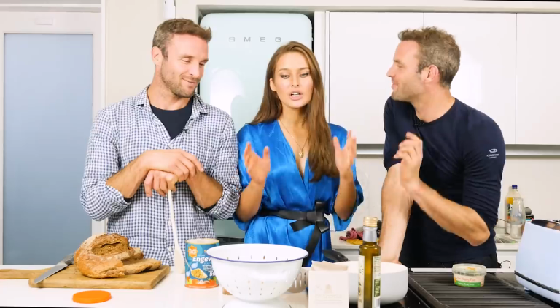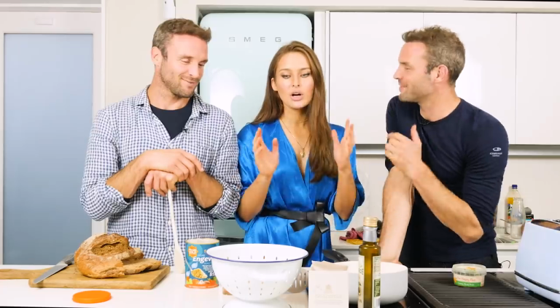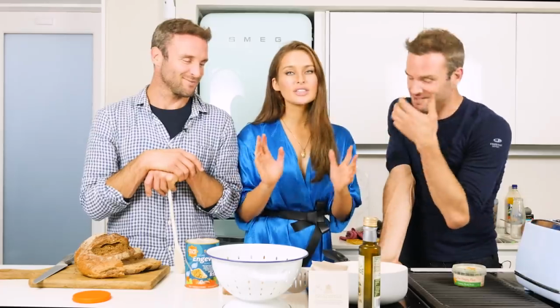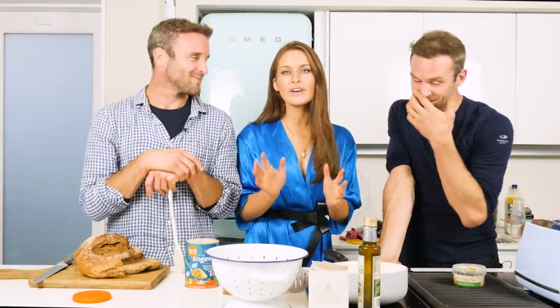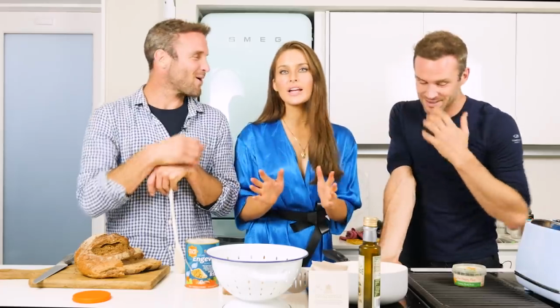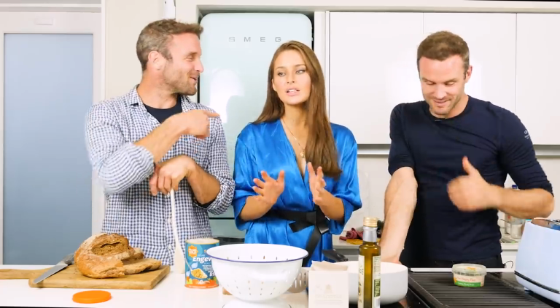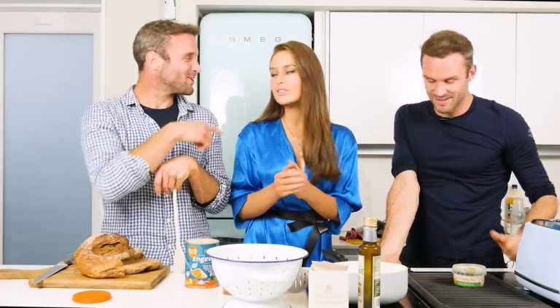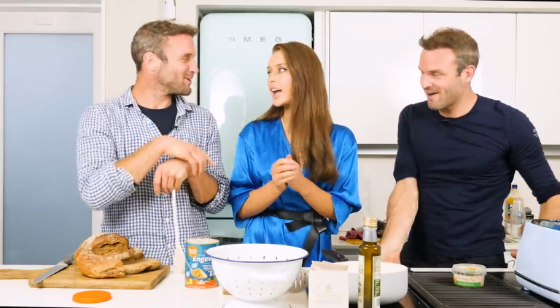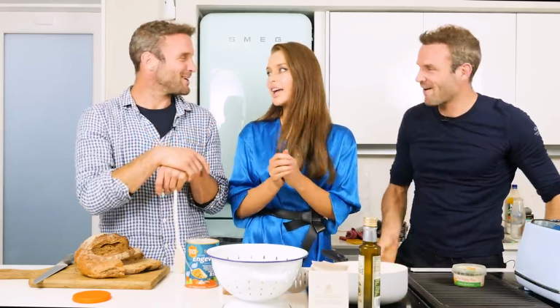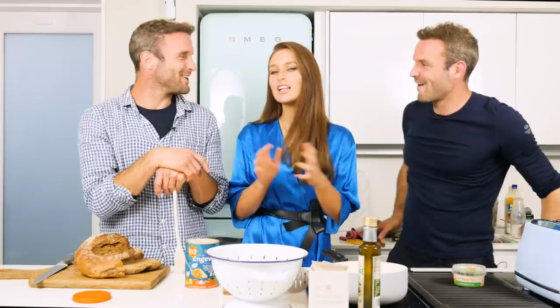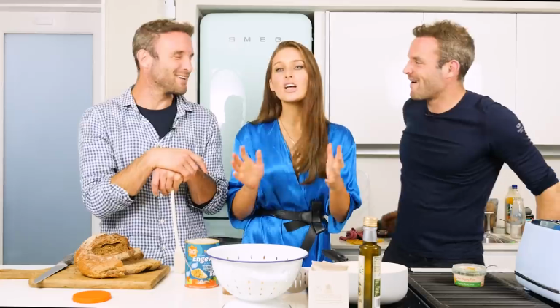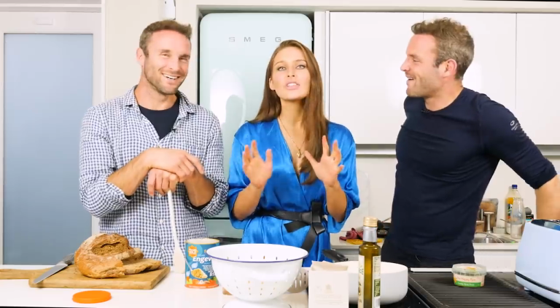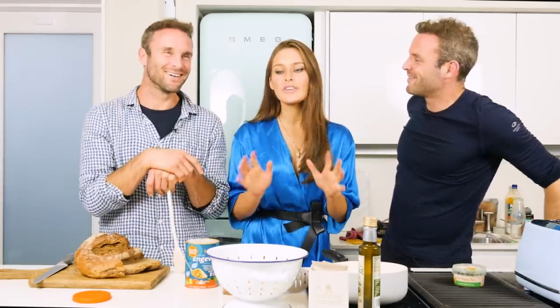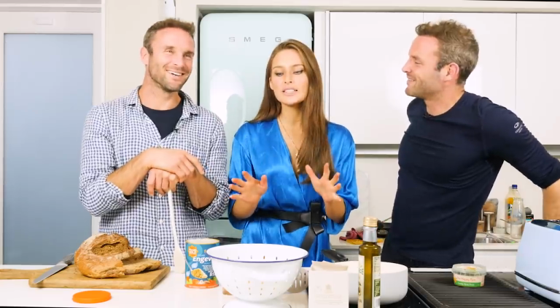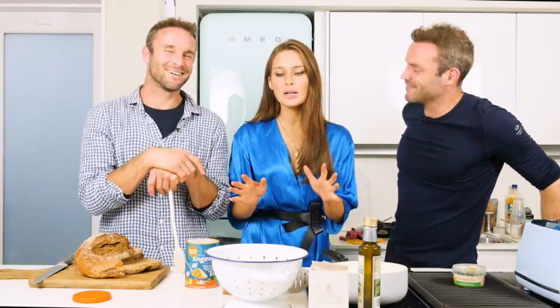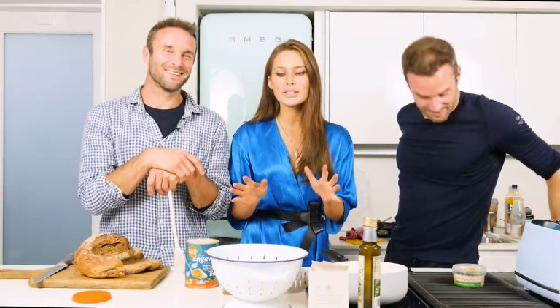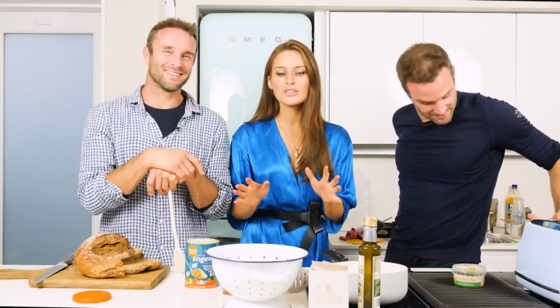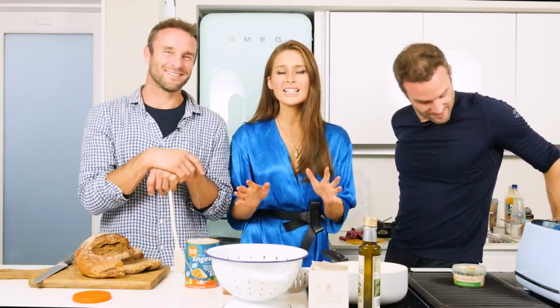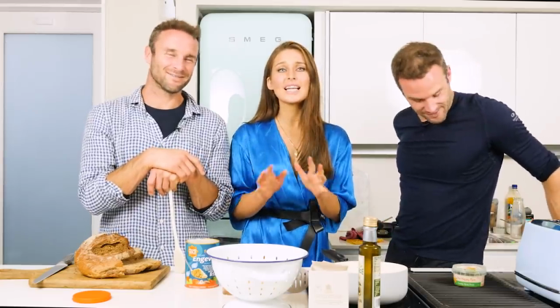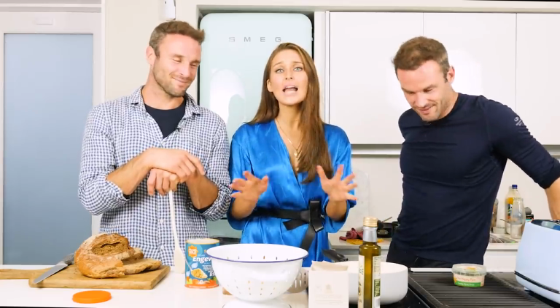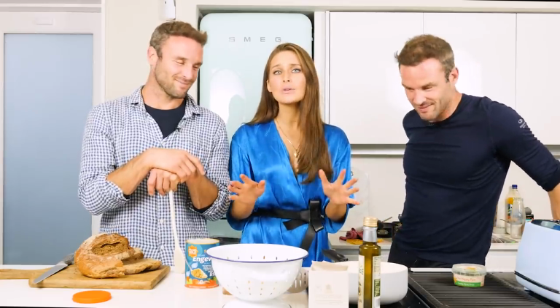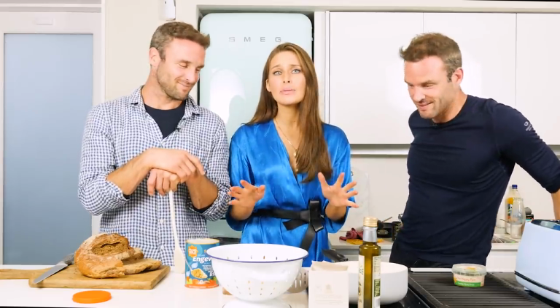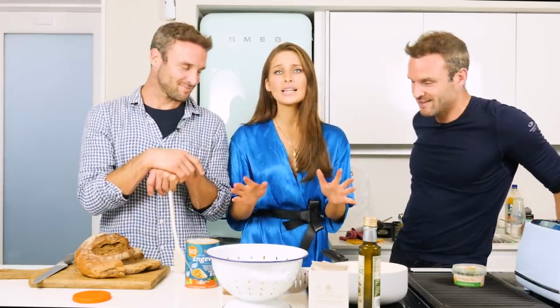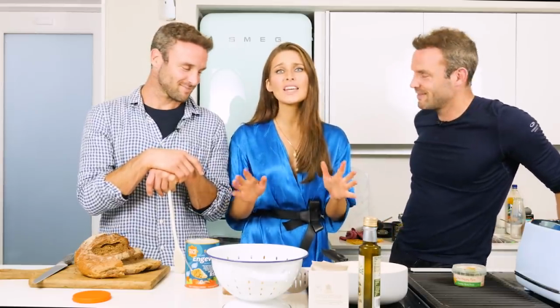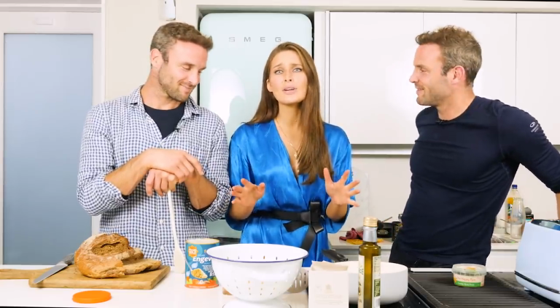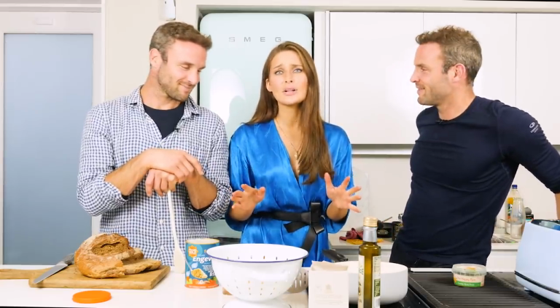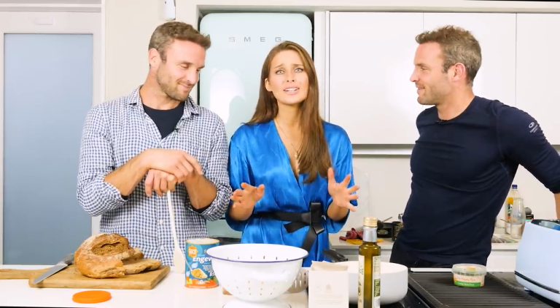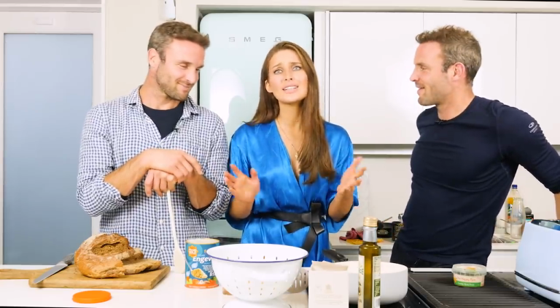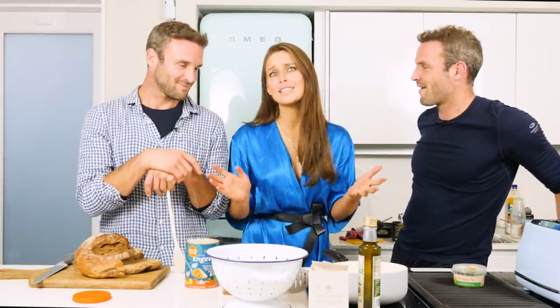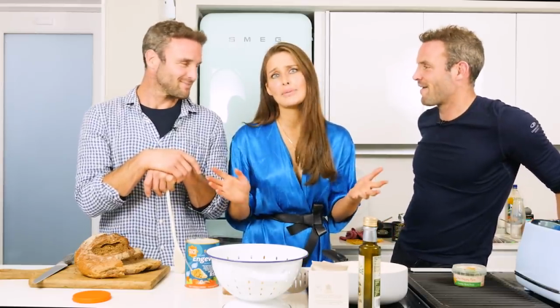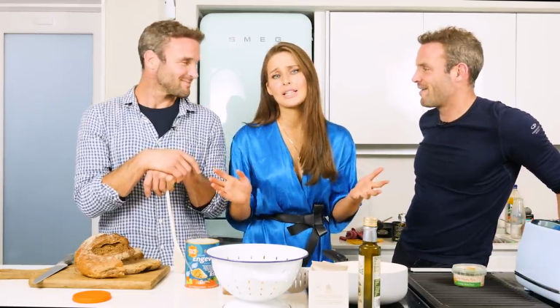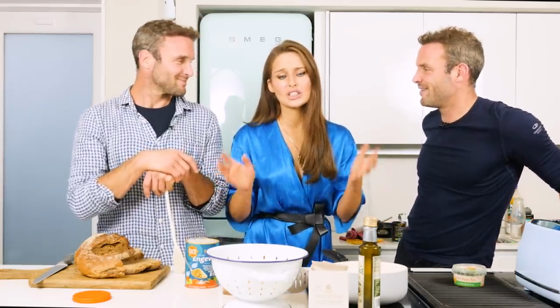Very good, accessible! There's a very small amount of ingredients — anyone can make it, even my boyfriend, and he's terrible in the kitchen.